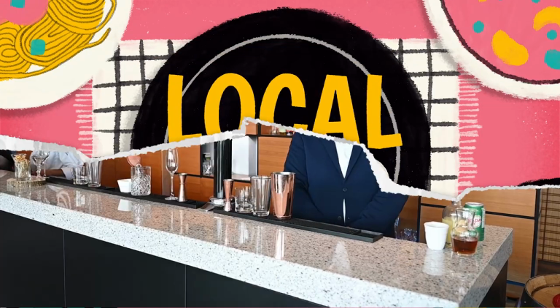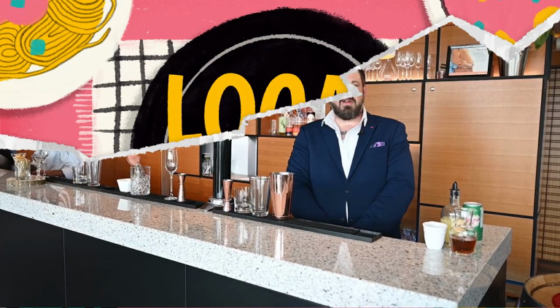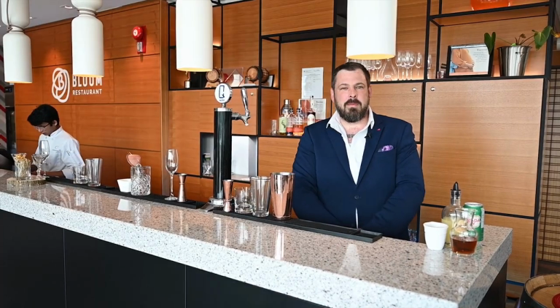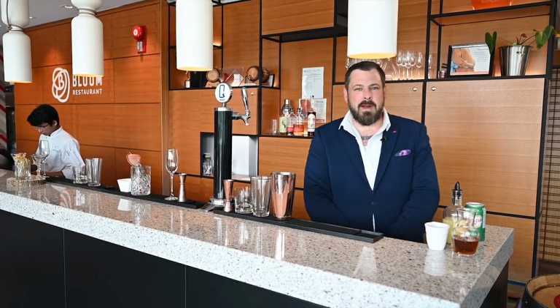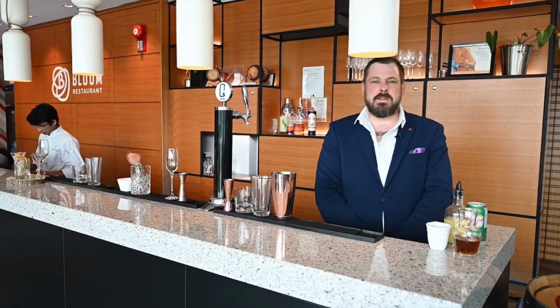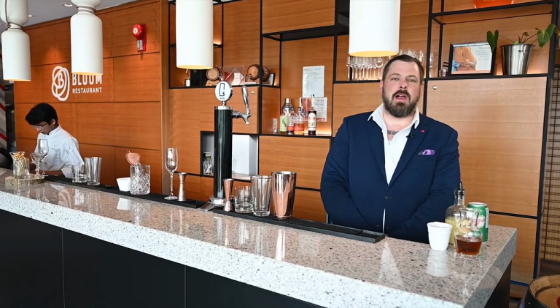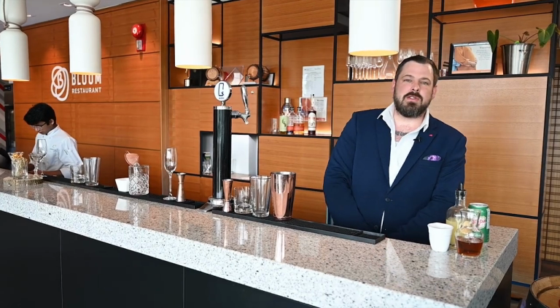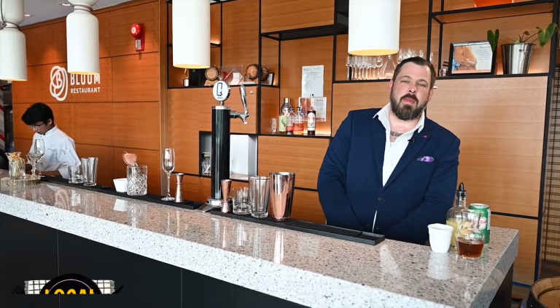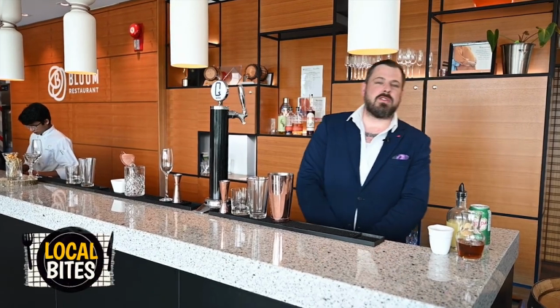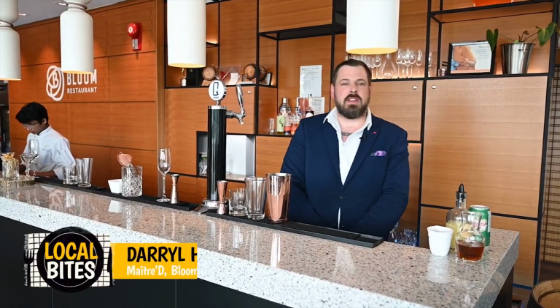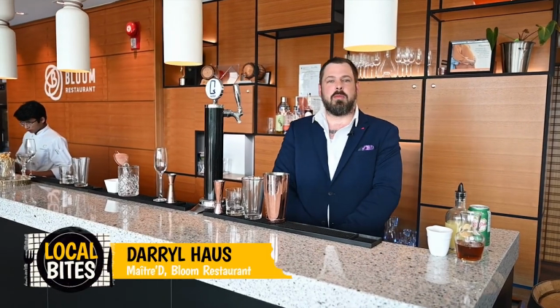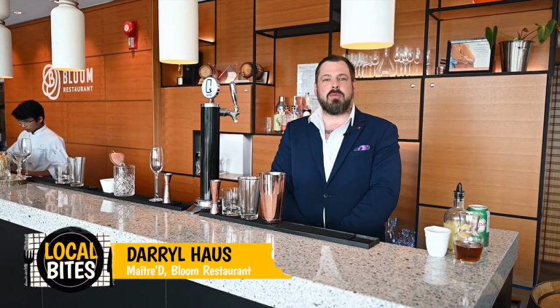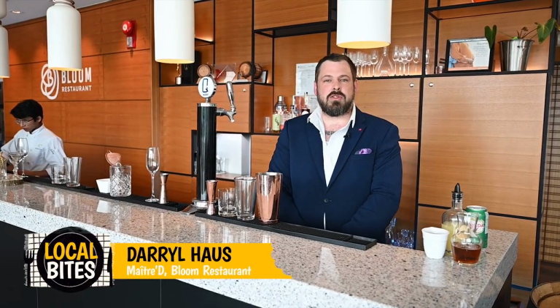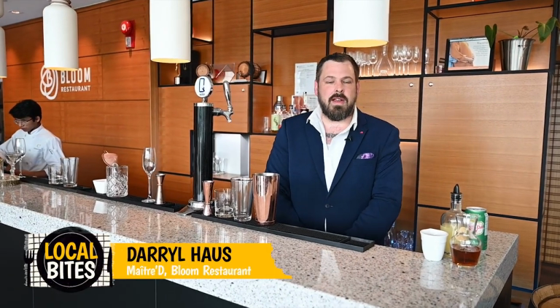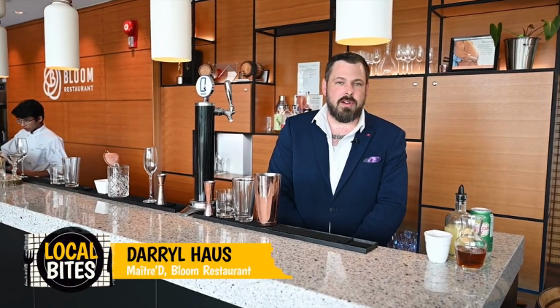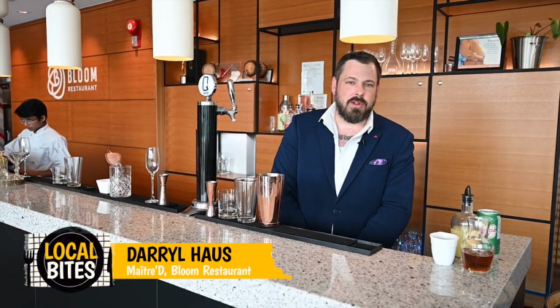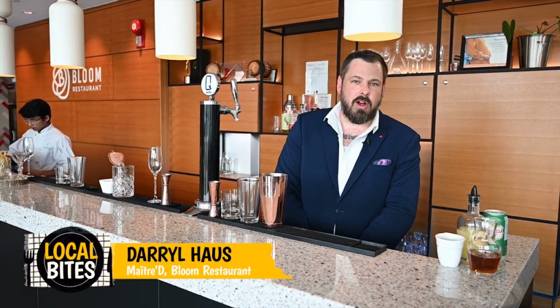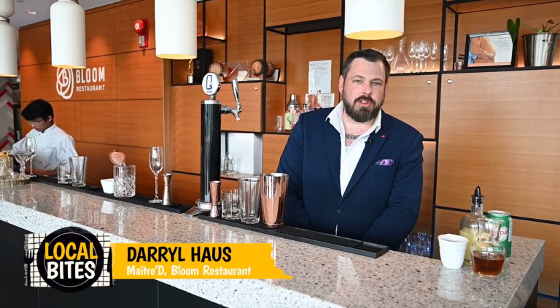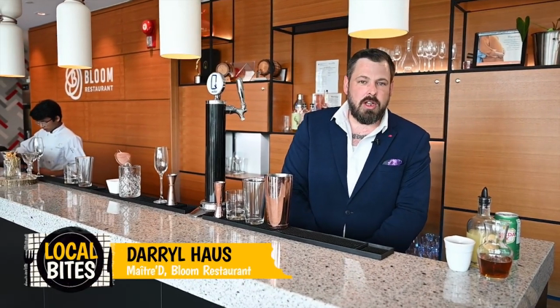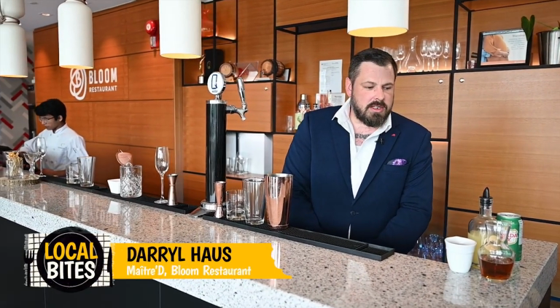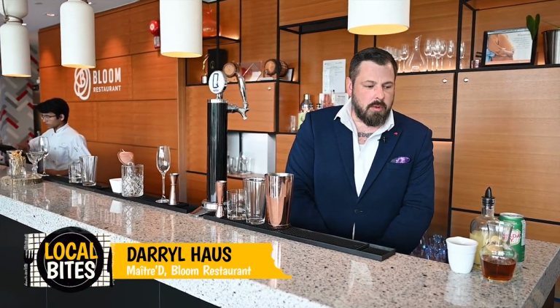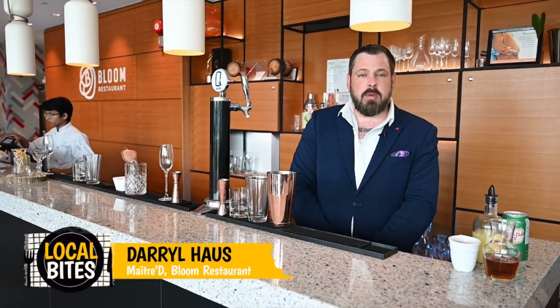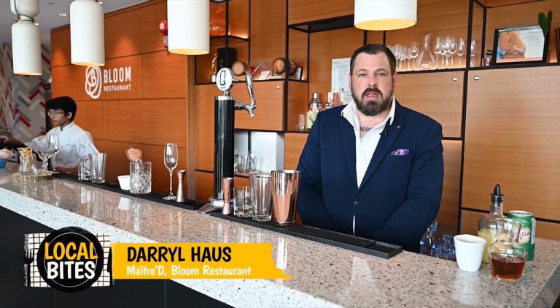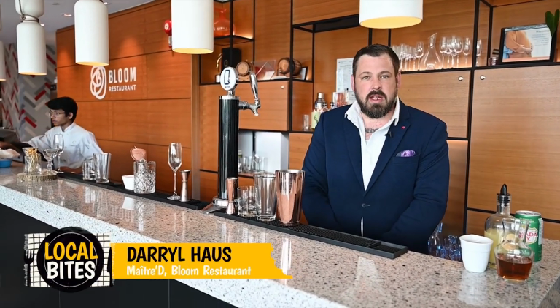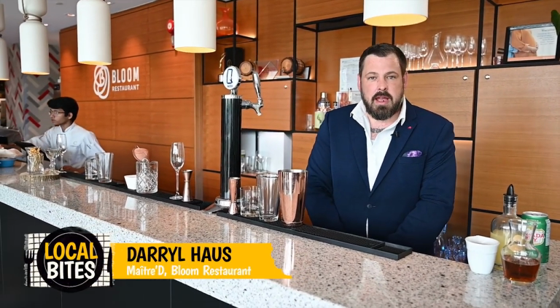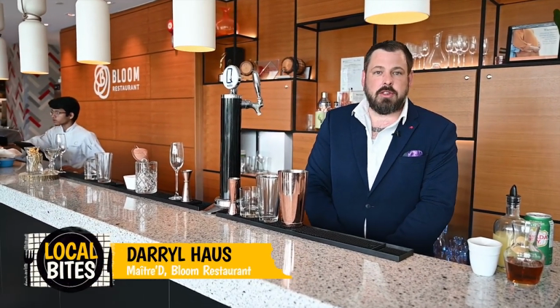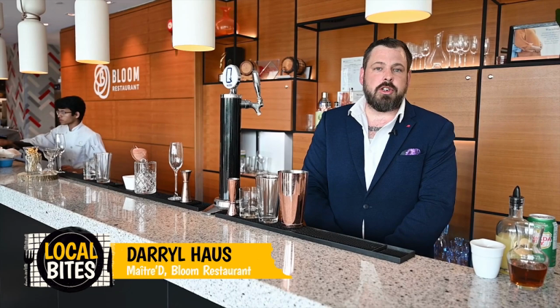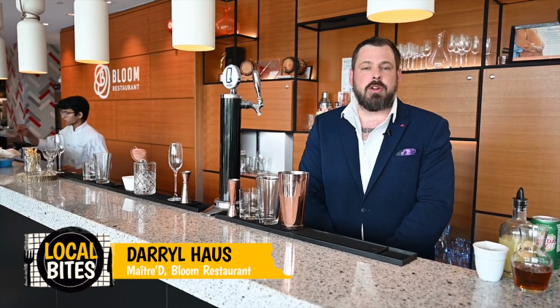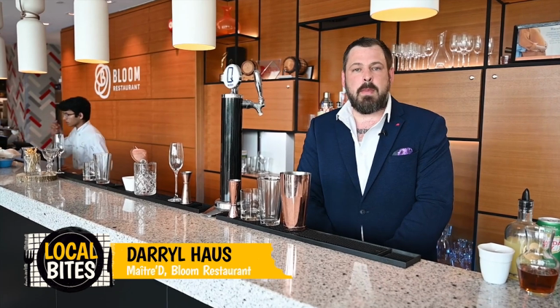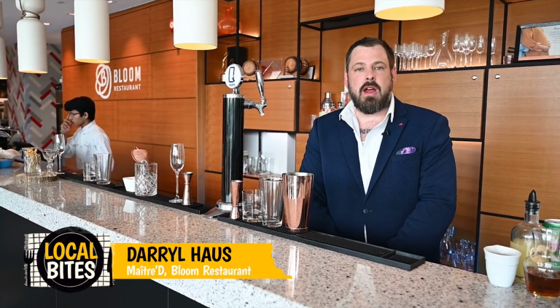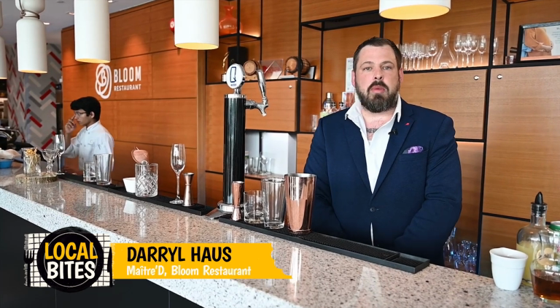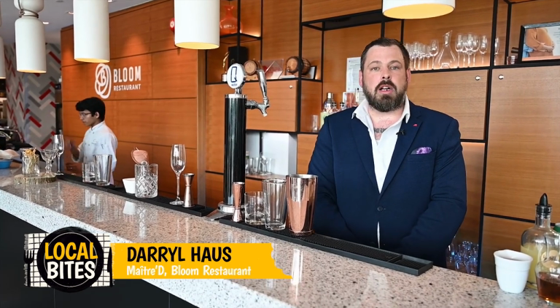Welcome. My name is Darrell House. I'm the maitre d' here at Bloom restaurant at Constantine College. Today we're gonna be making a ginger and pear punch.